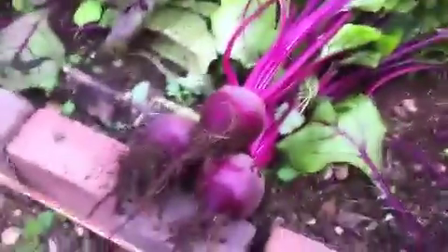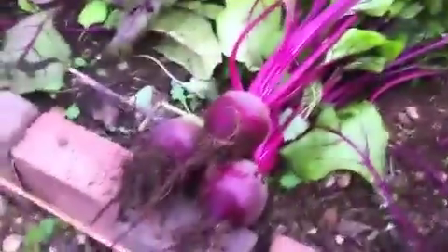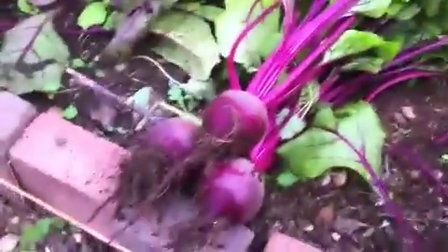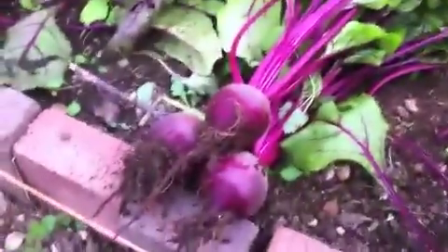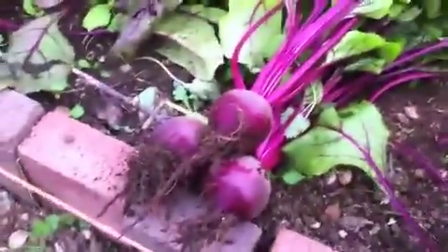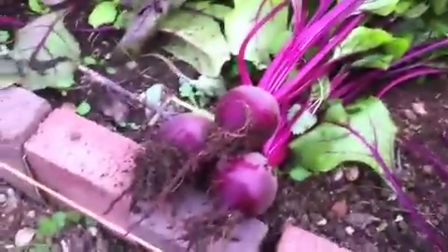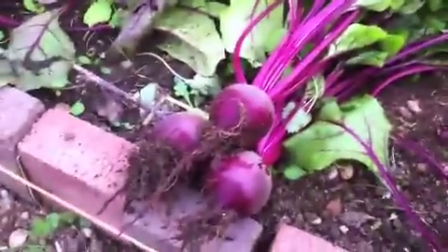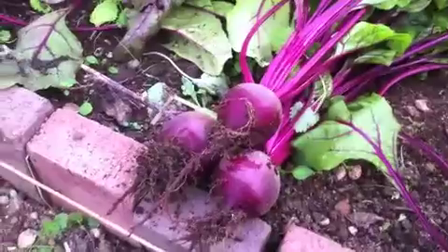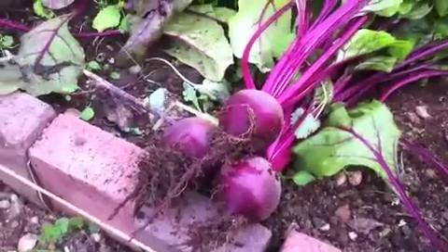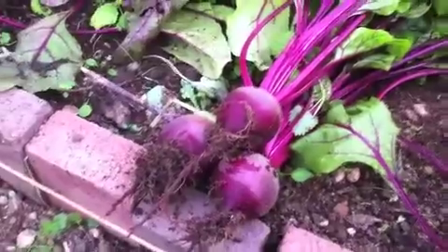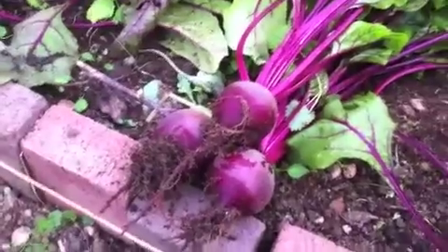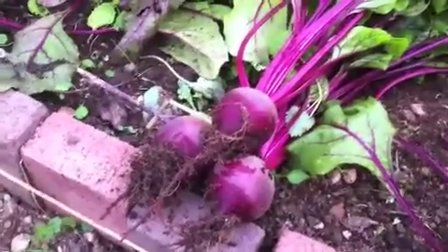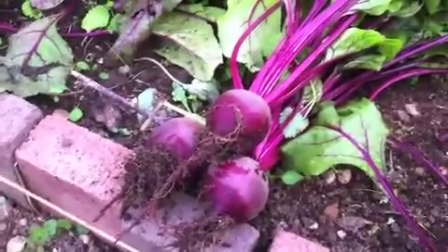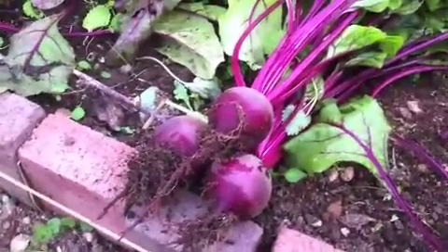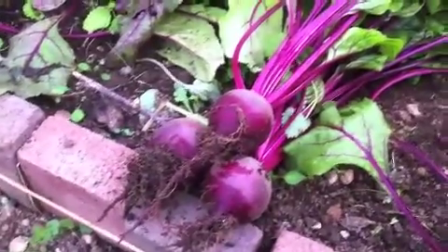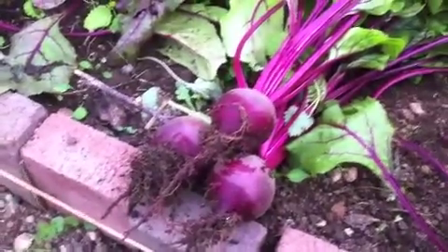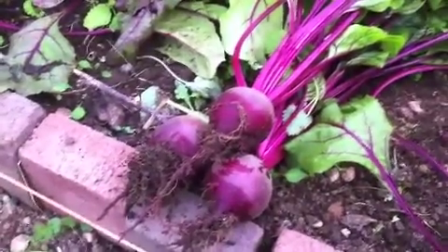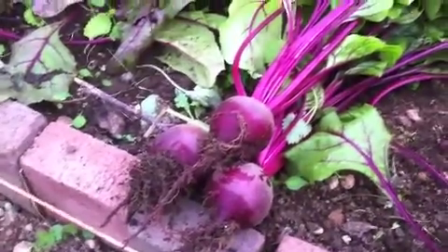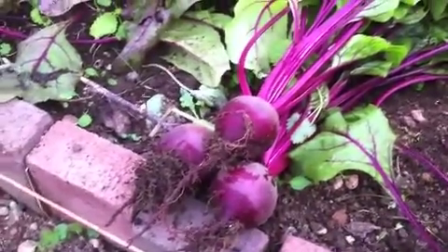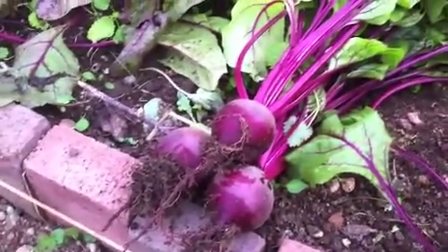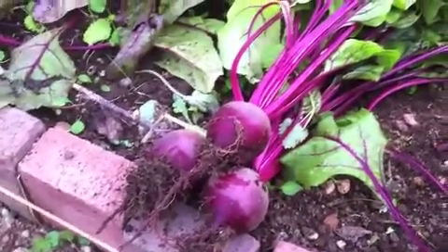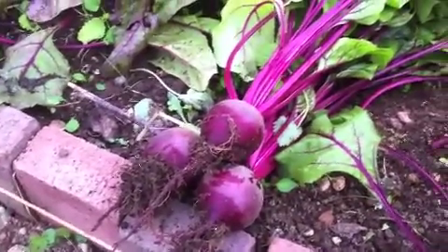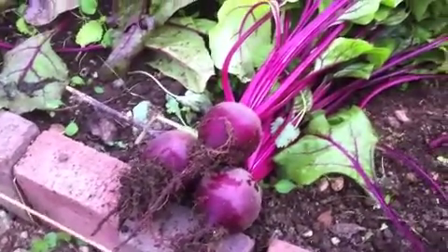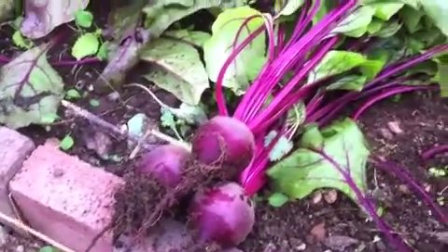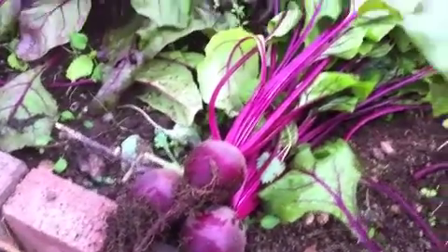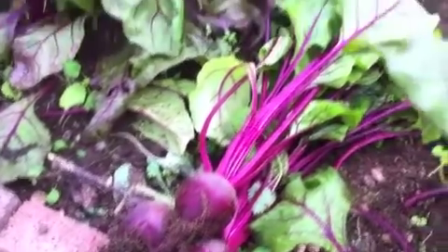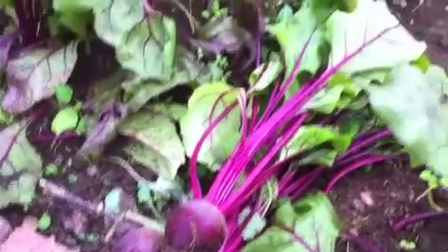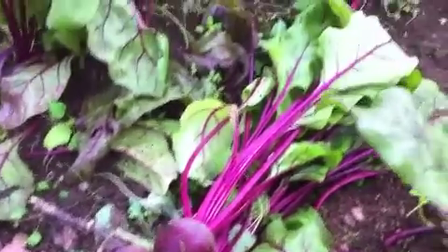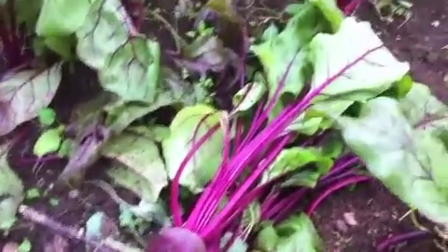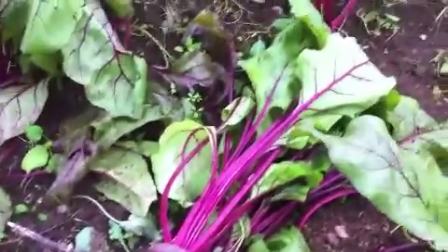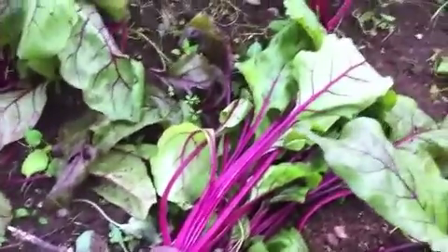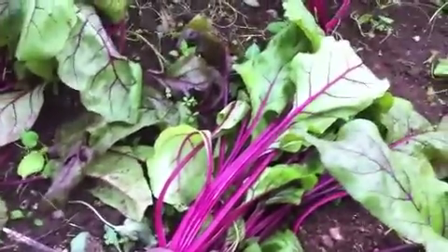Look at those babies! Beautiful. Really looking forward to eating them — and the tops as well.